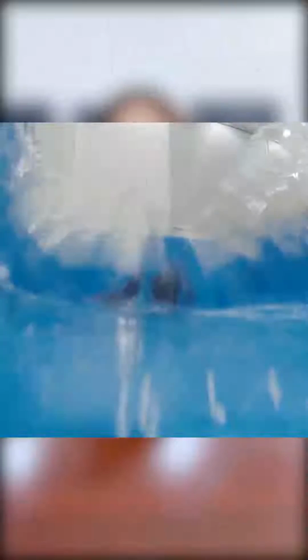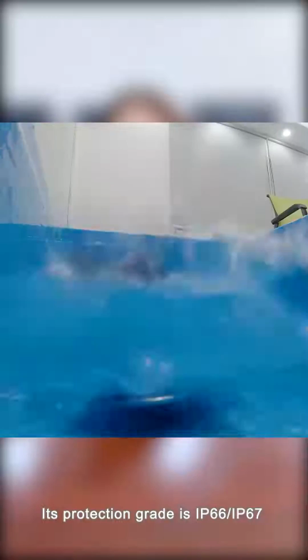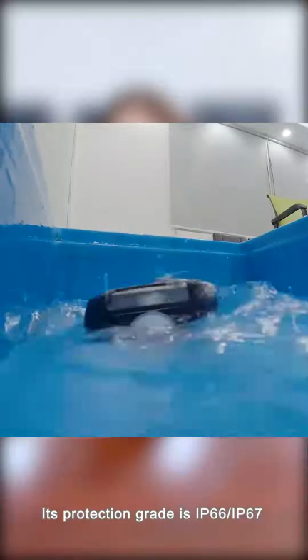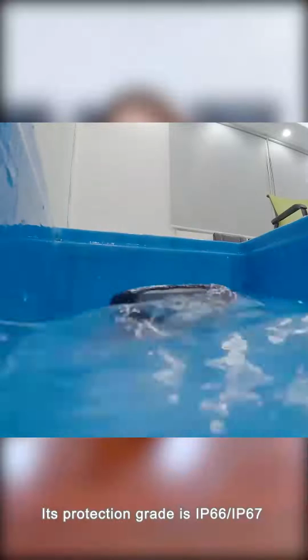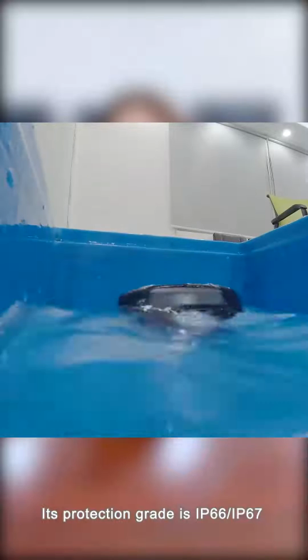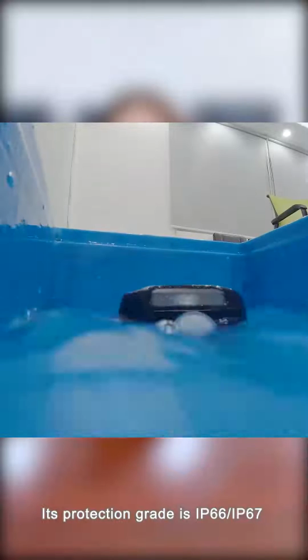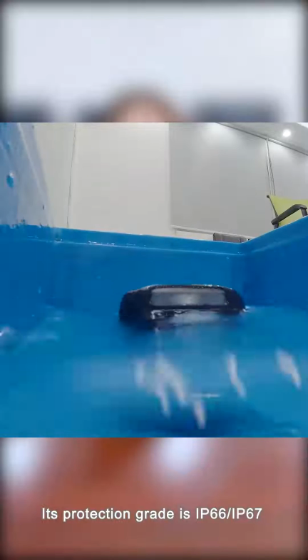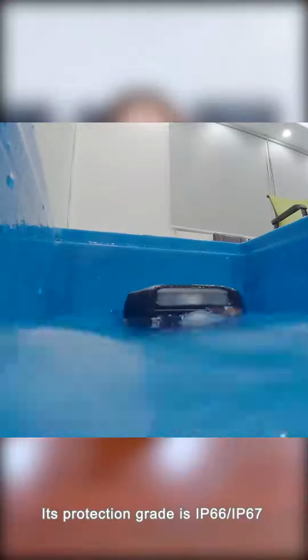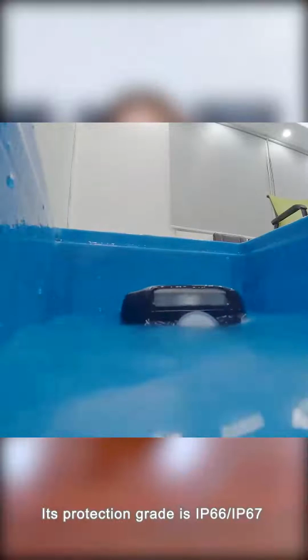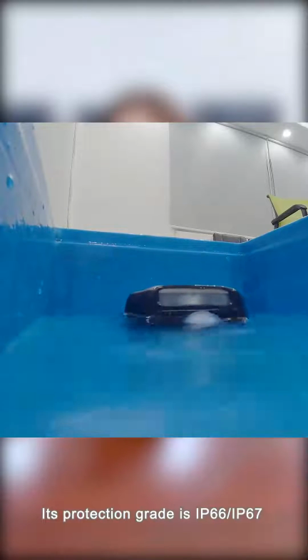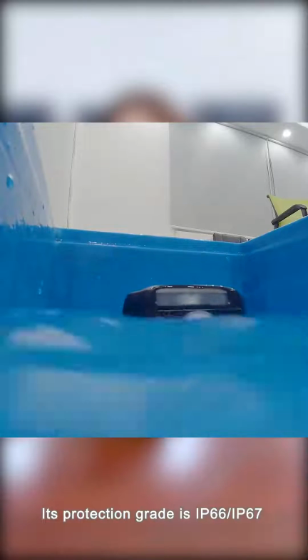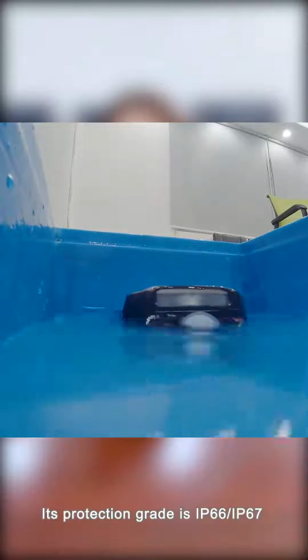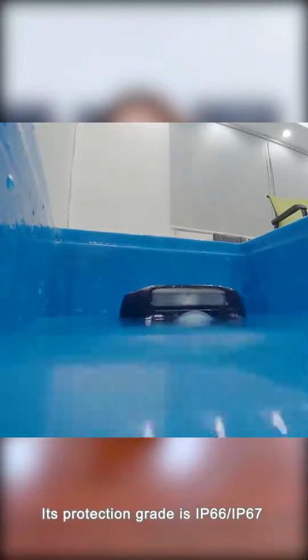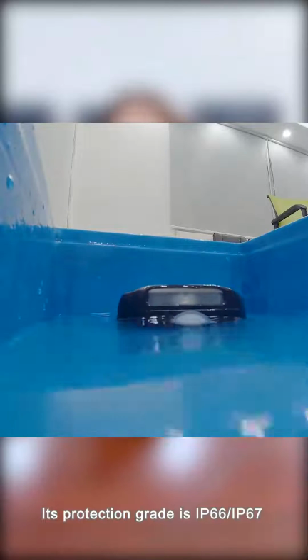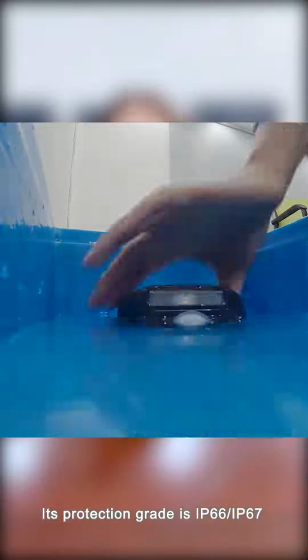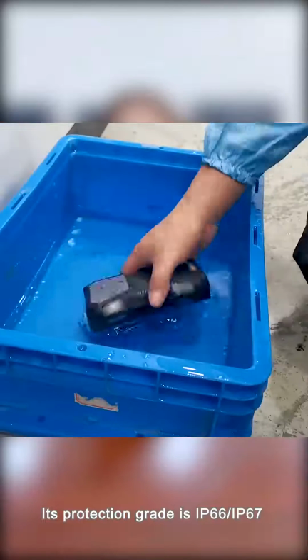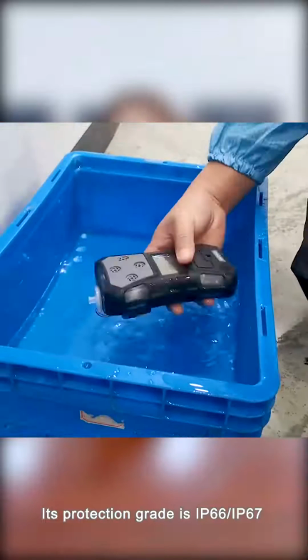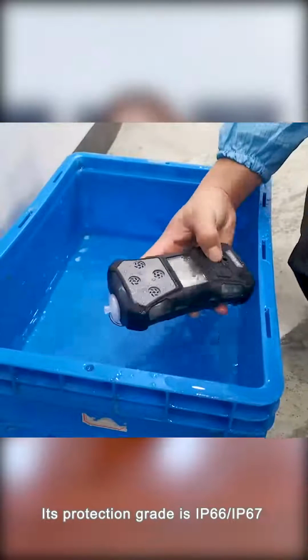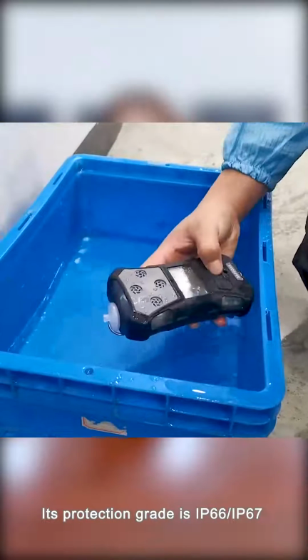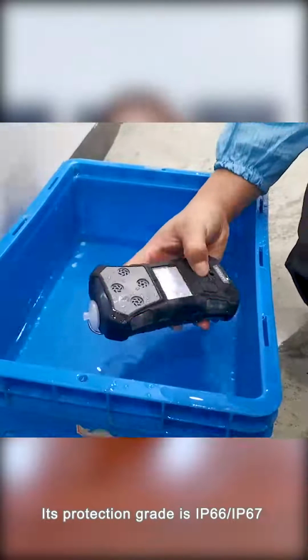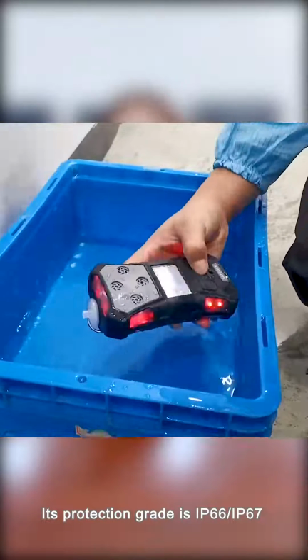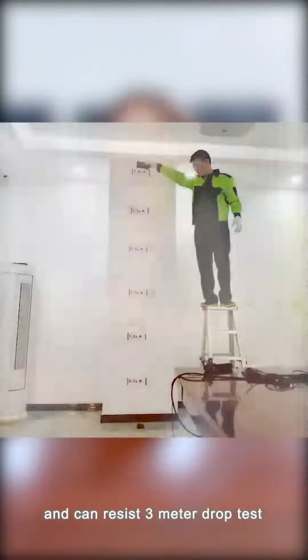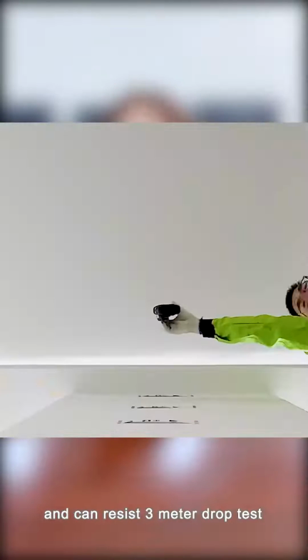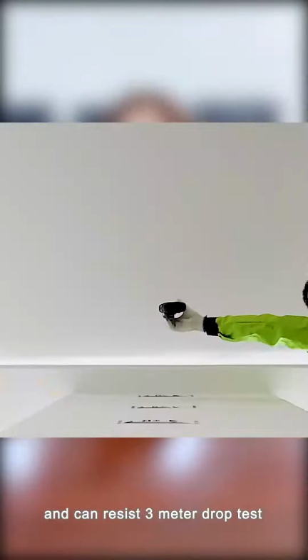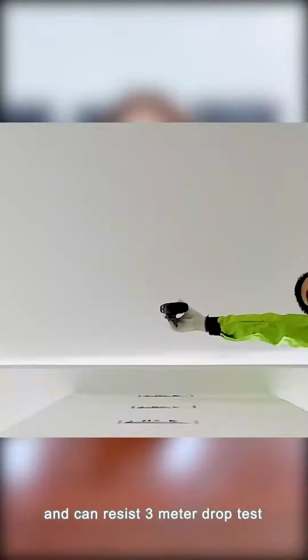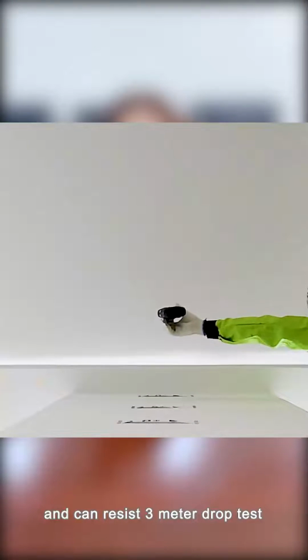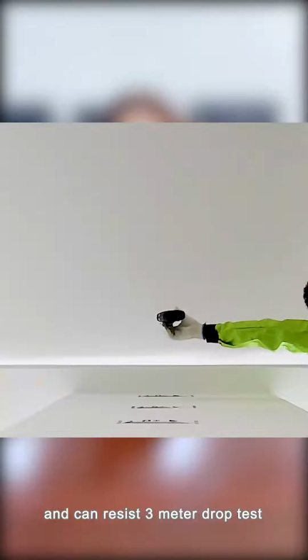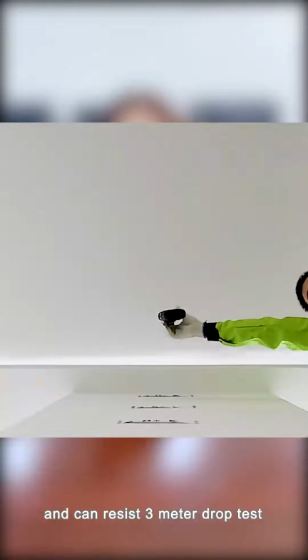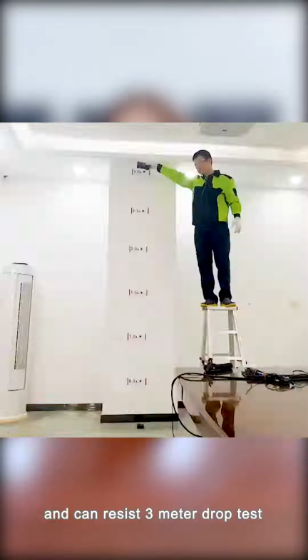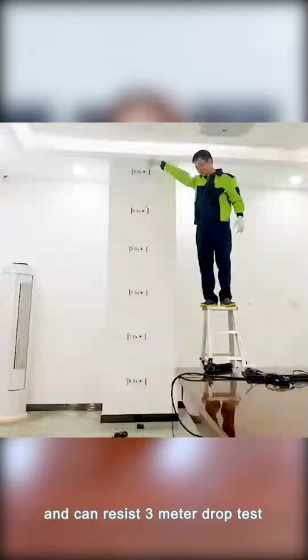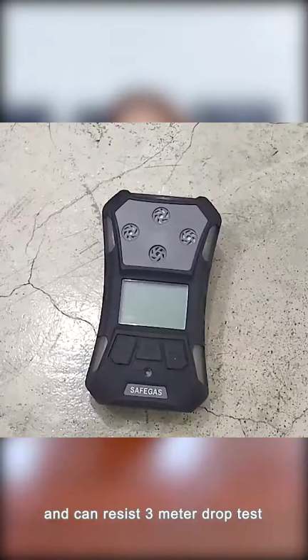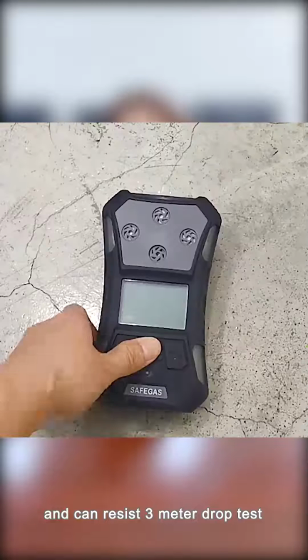The housing is made from drop and corrosion resistant materials. Its protection grade is IP66 and IP67, and it can resist a 3-meter drop test.